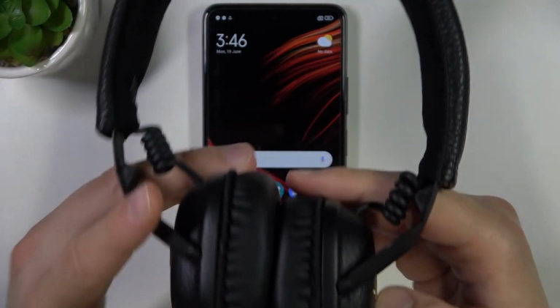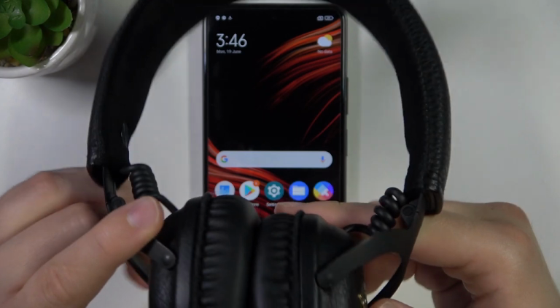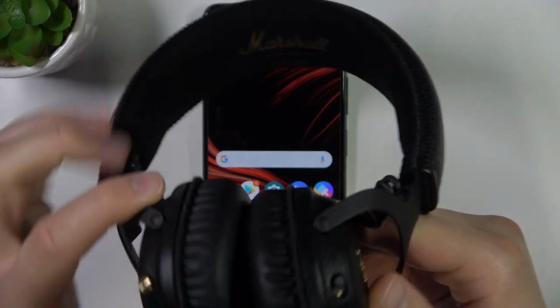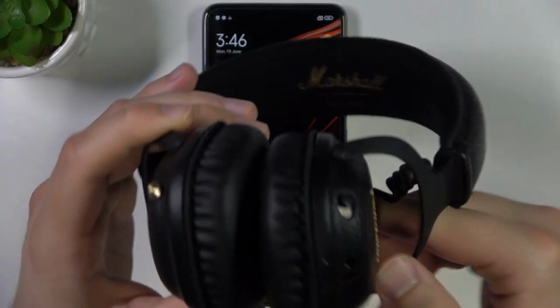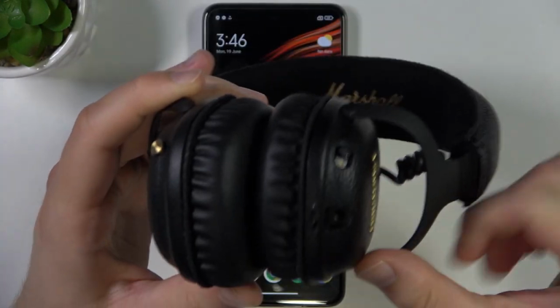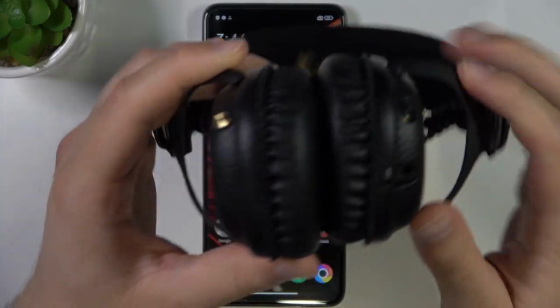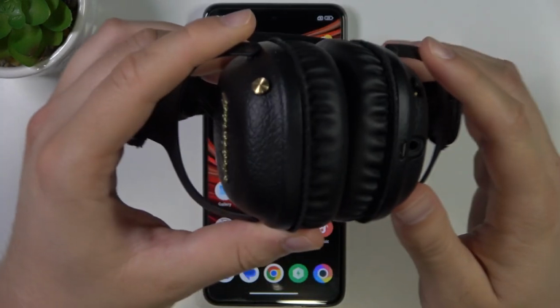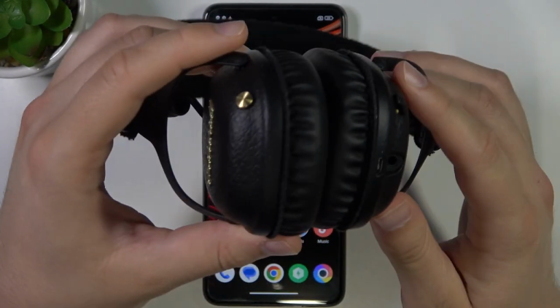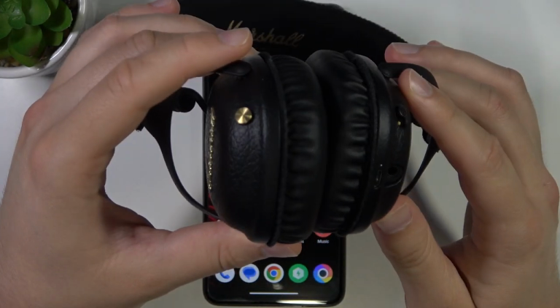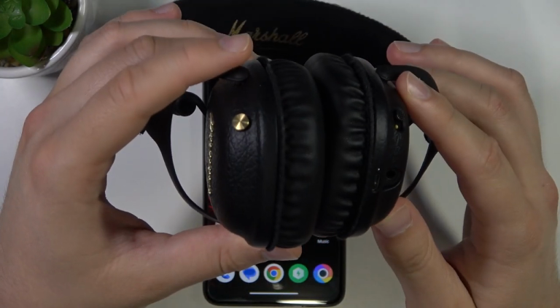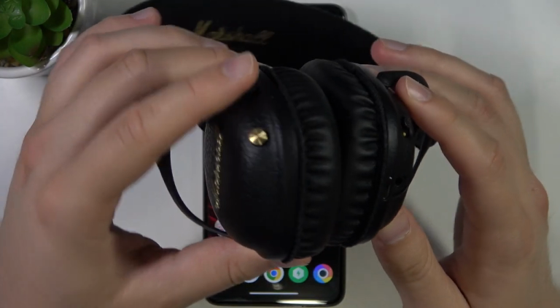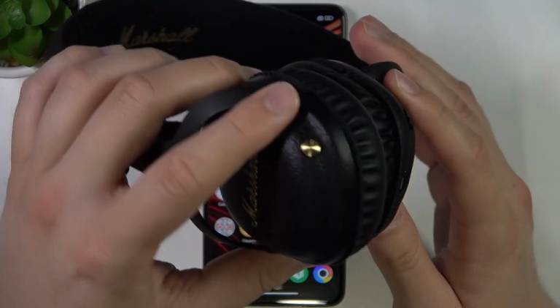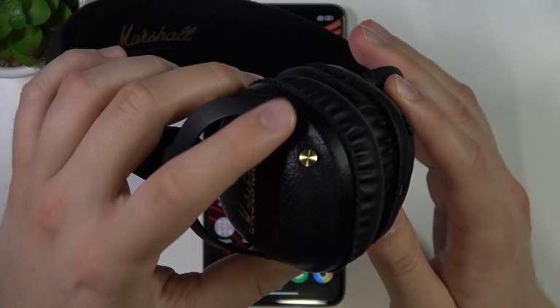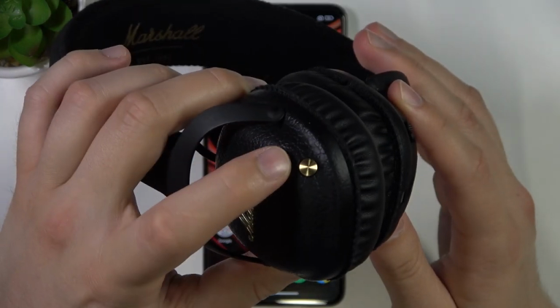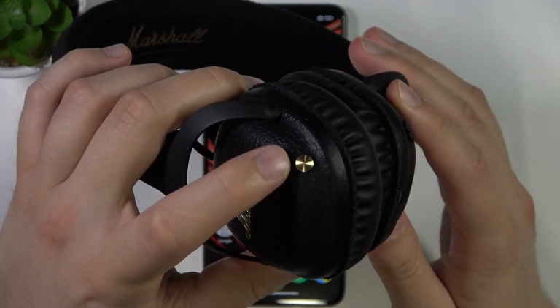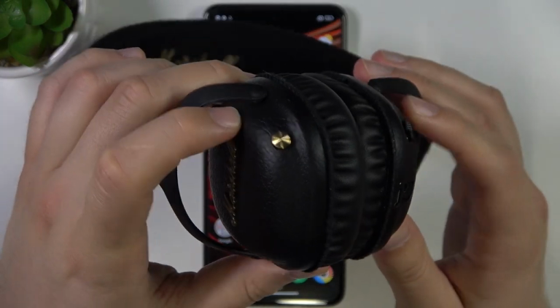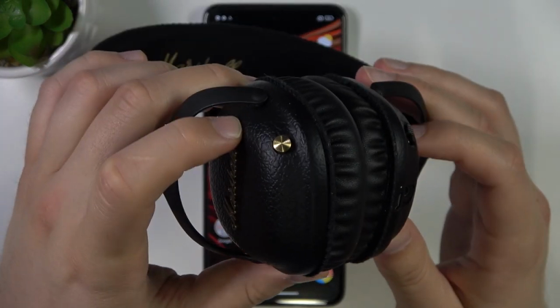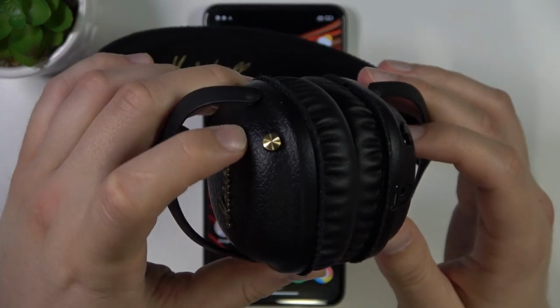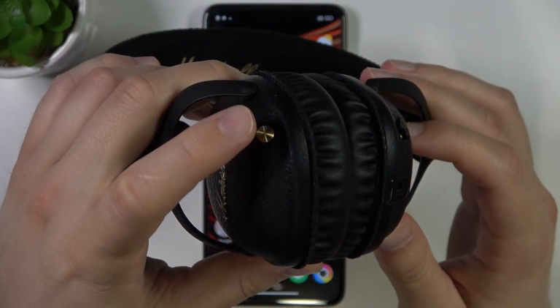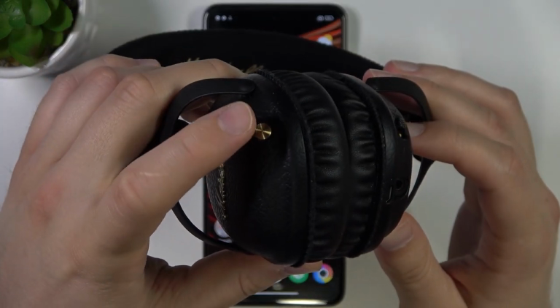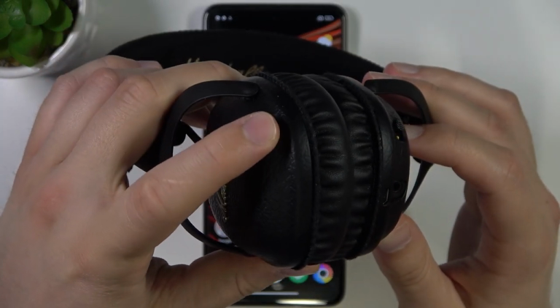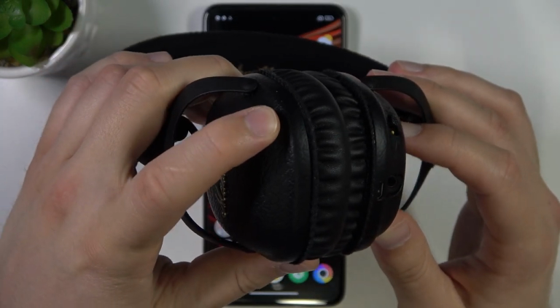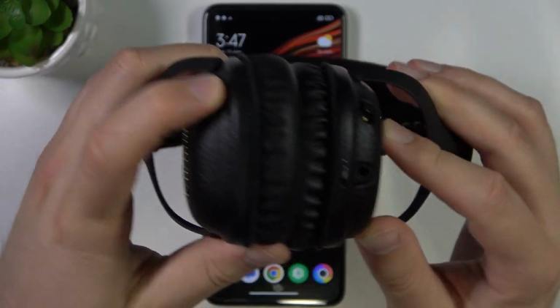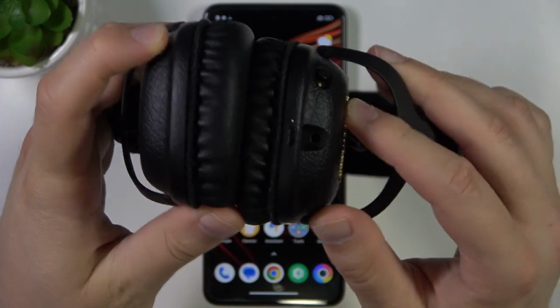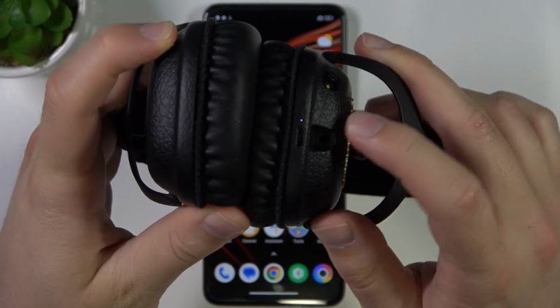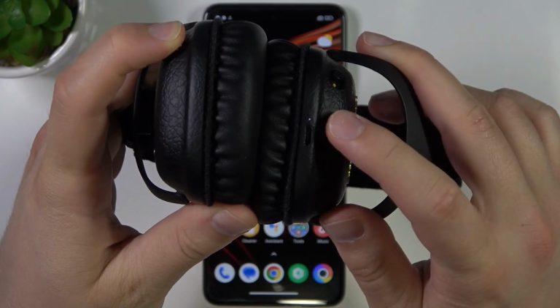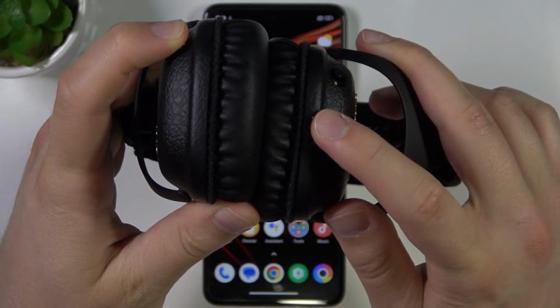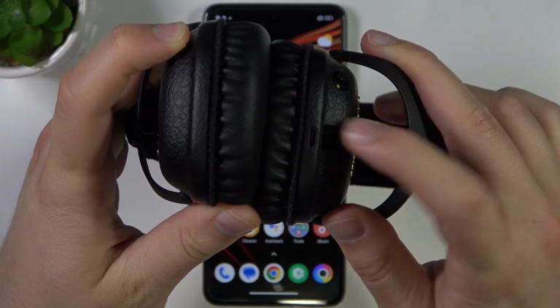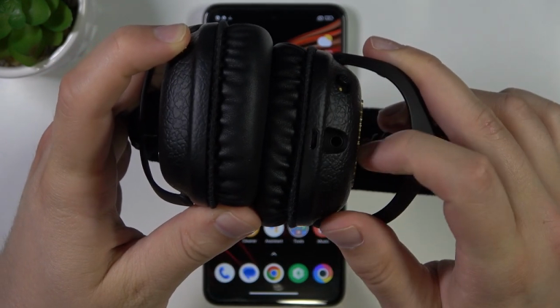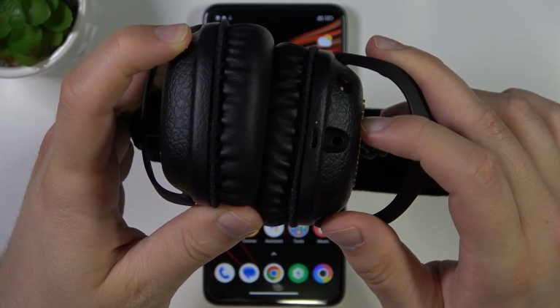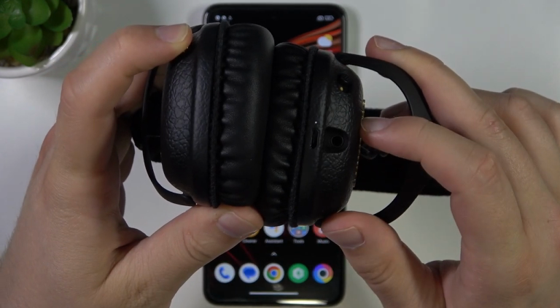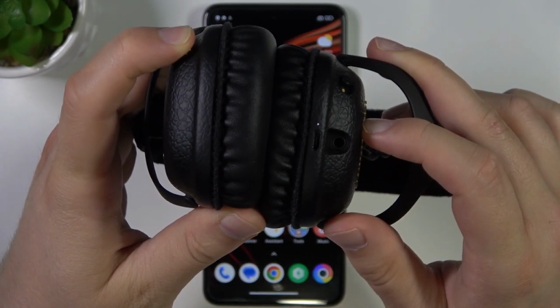So first of all, you need to power off your headphones by using this gold button. We have to click and hold it until this indicator turns off.